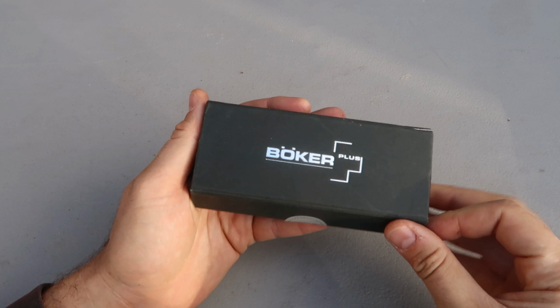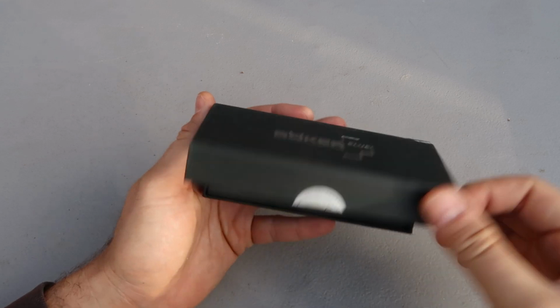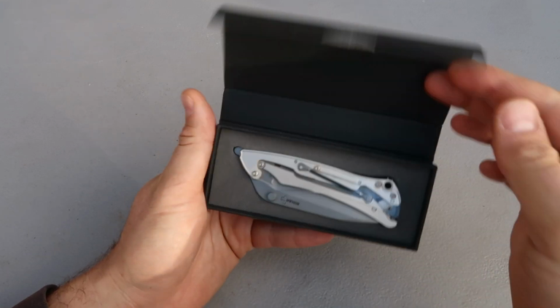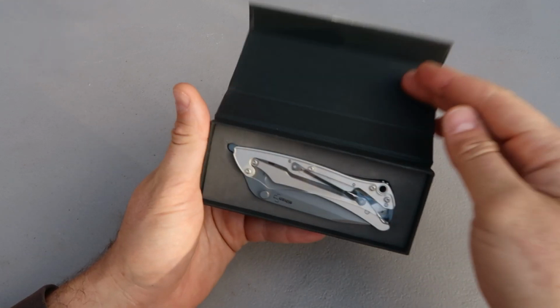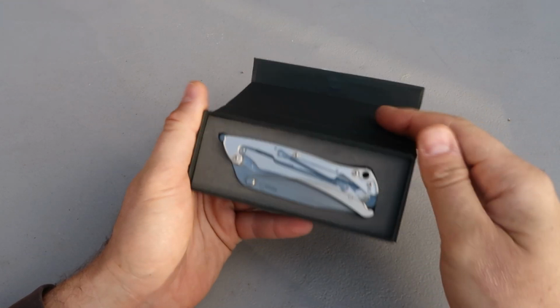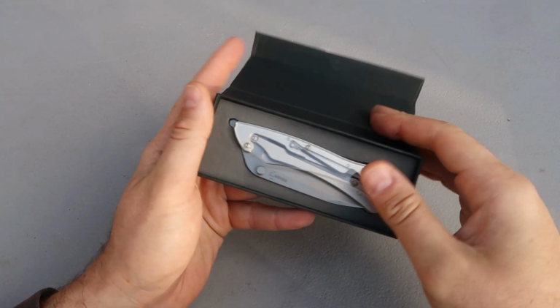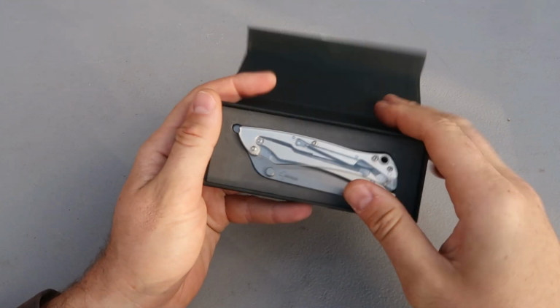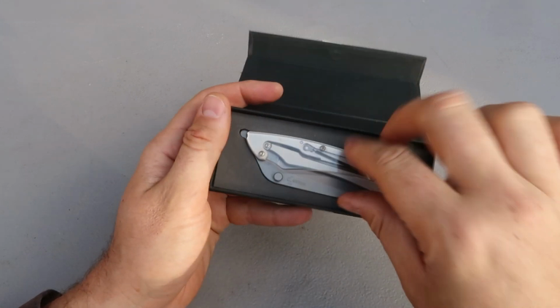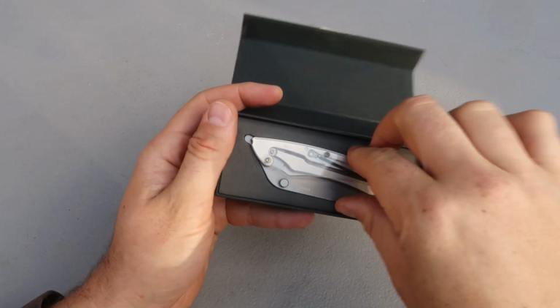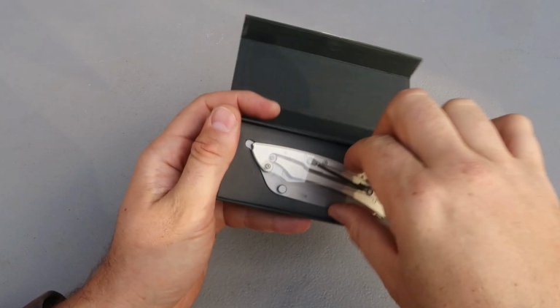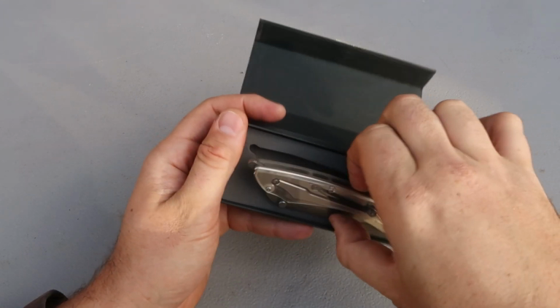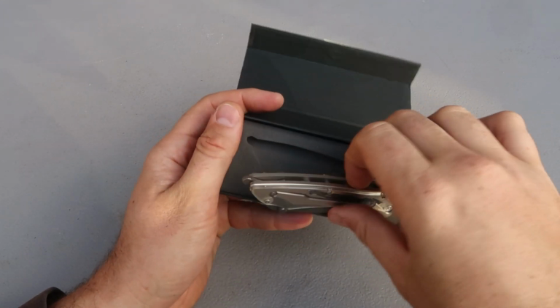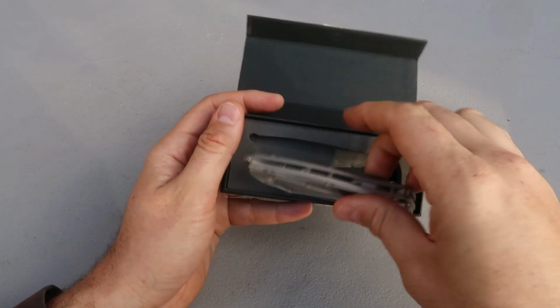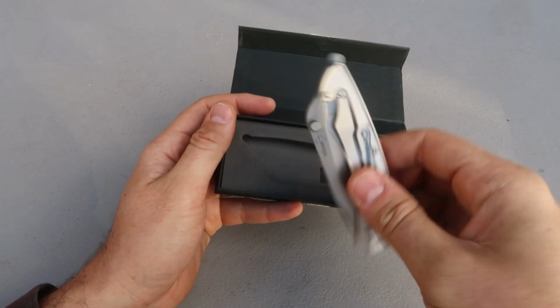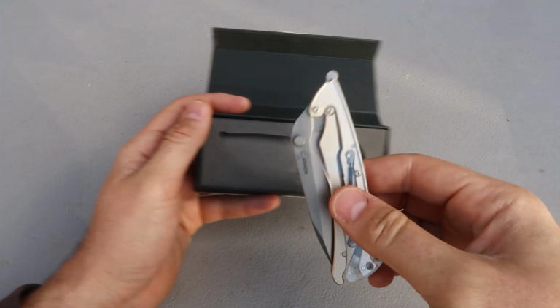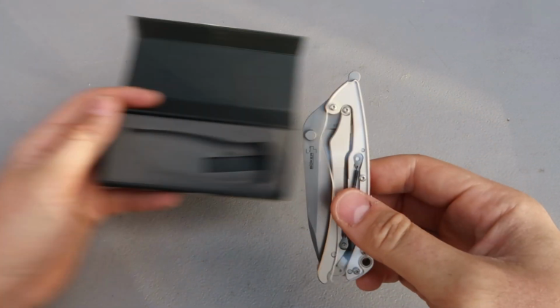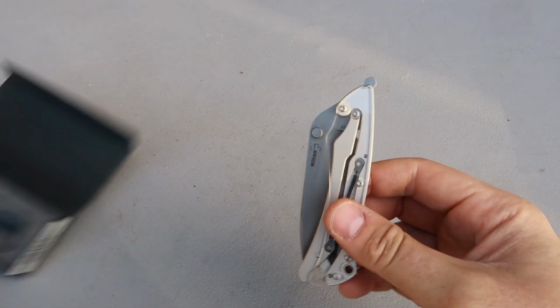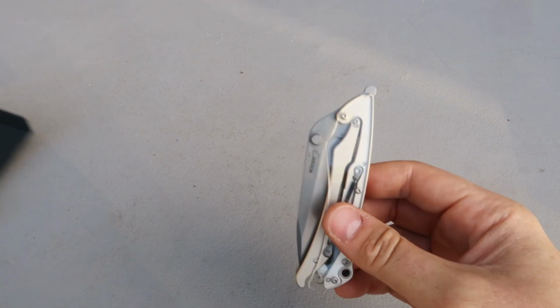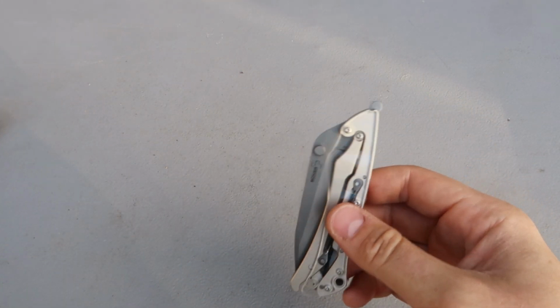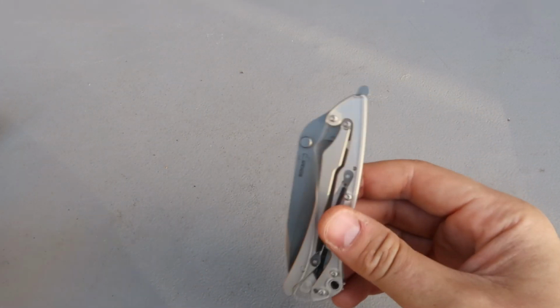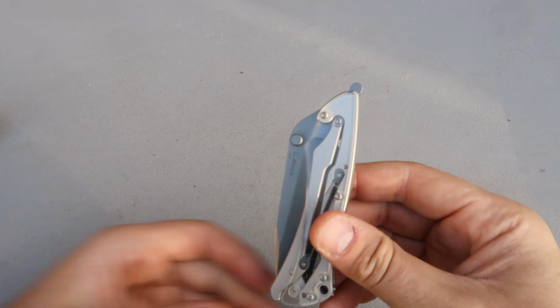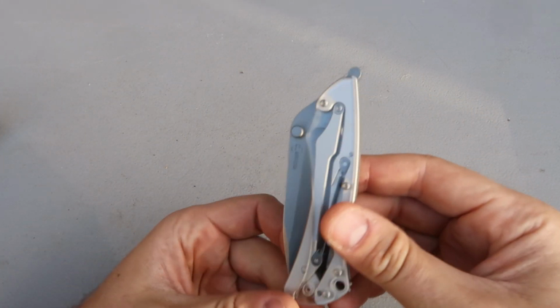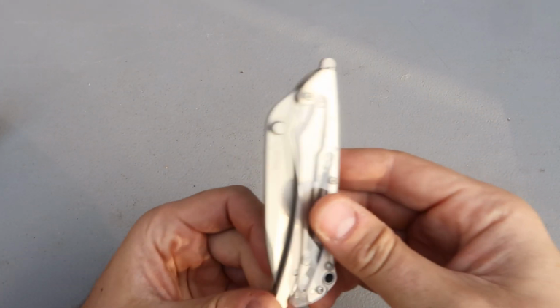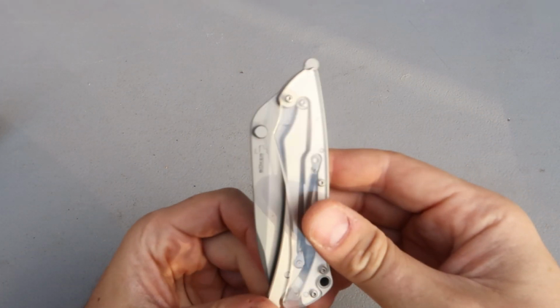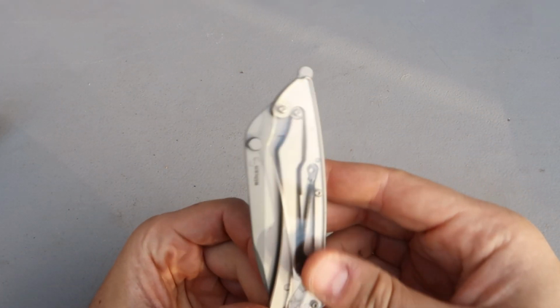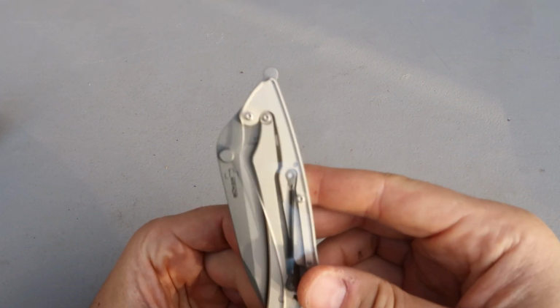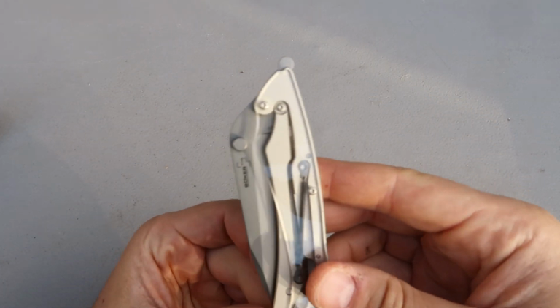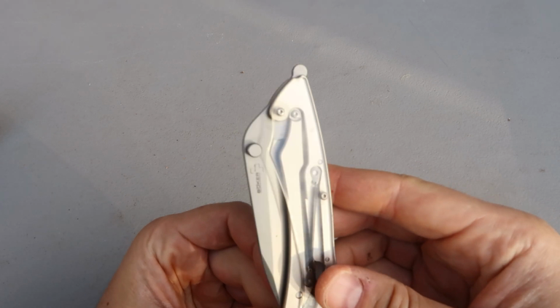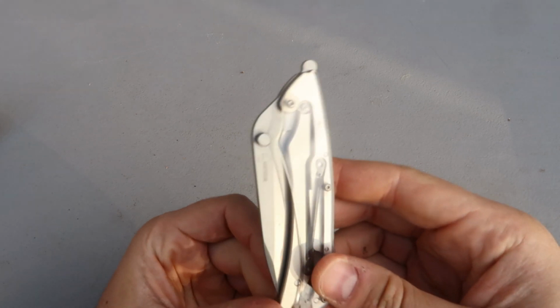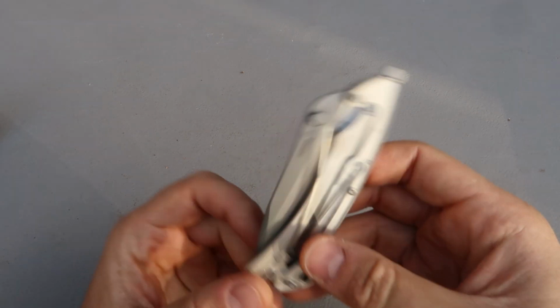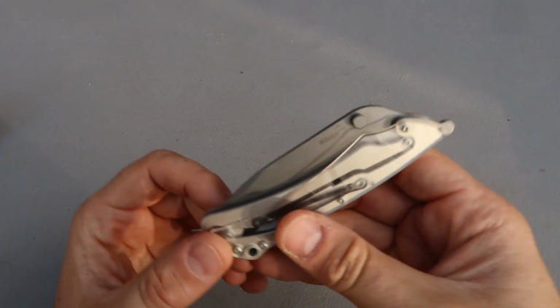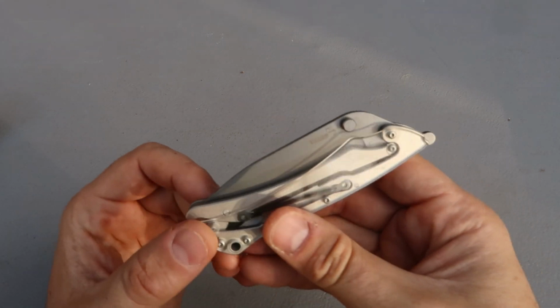Got in here five more very unique folding knives with a very unique folding mechanism.